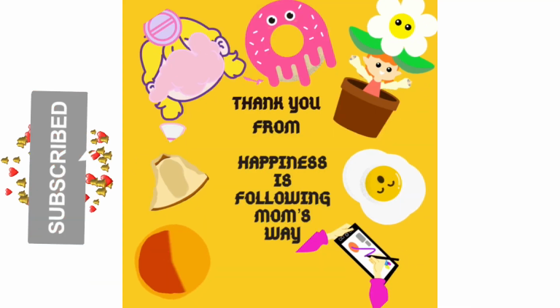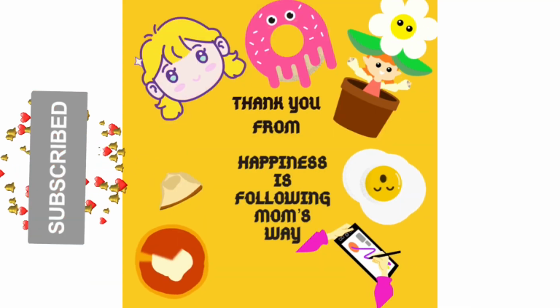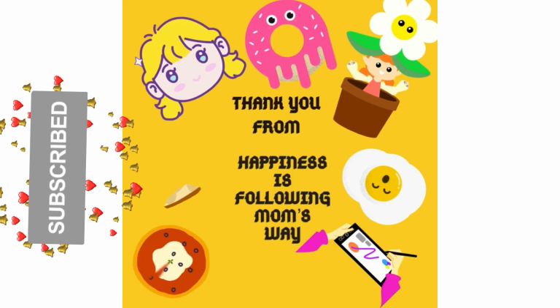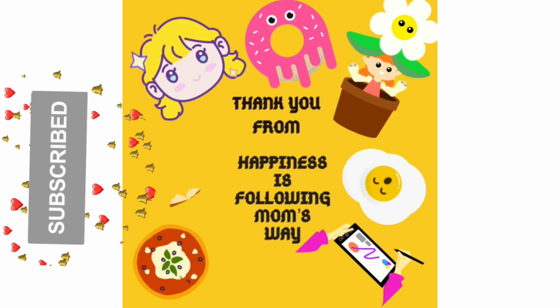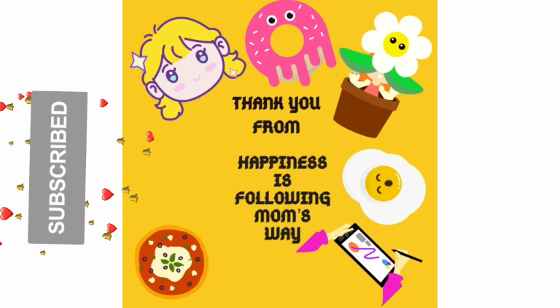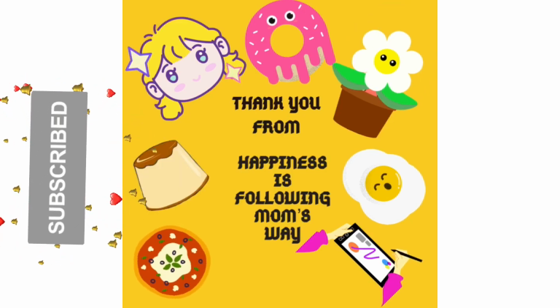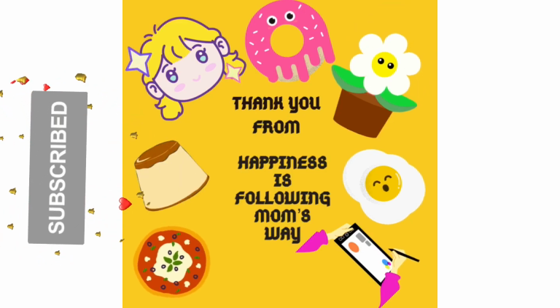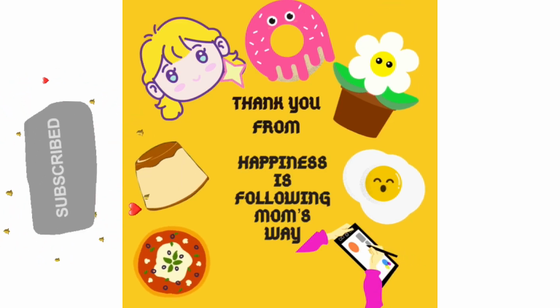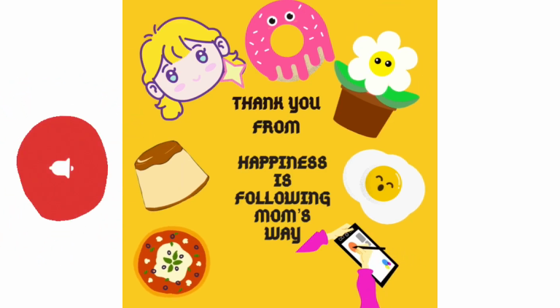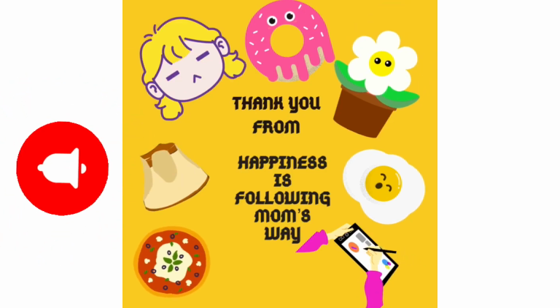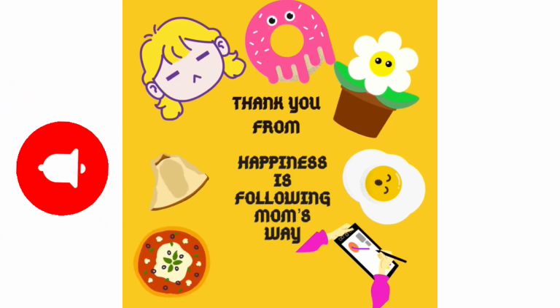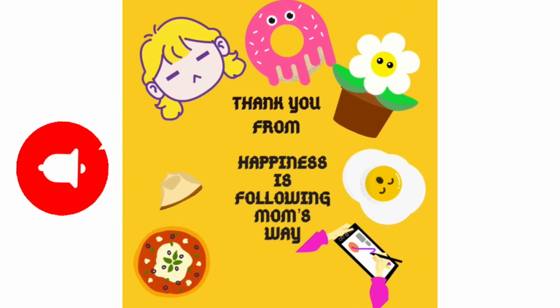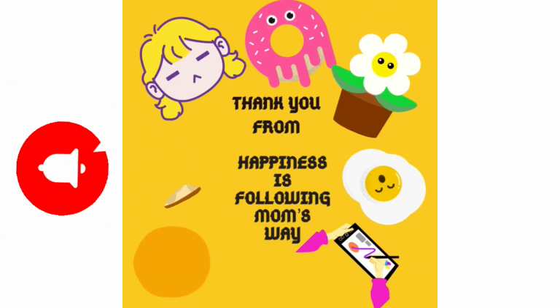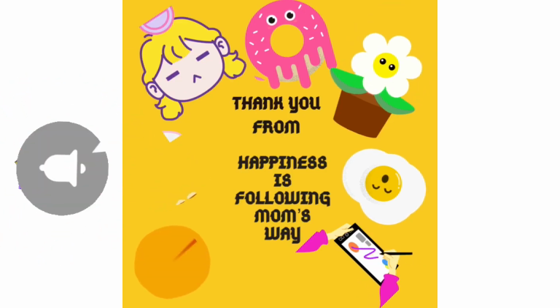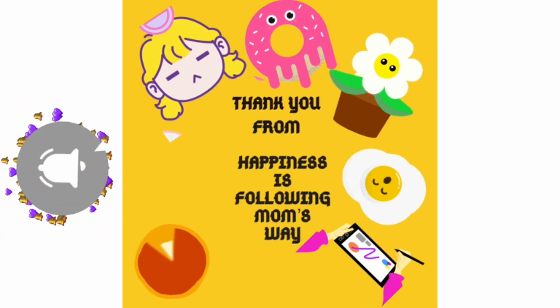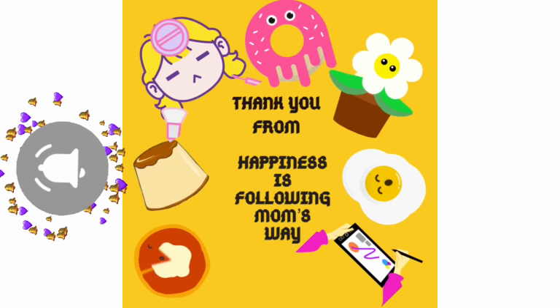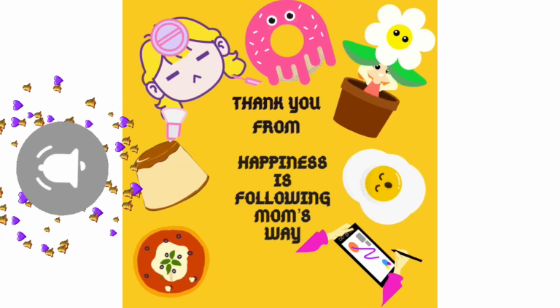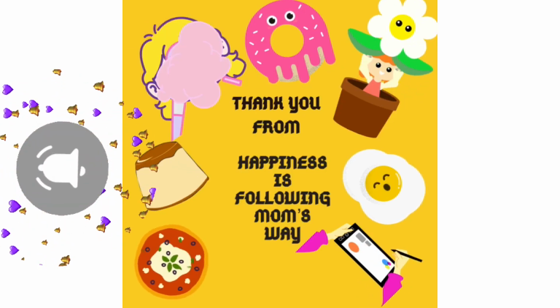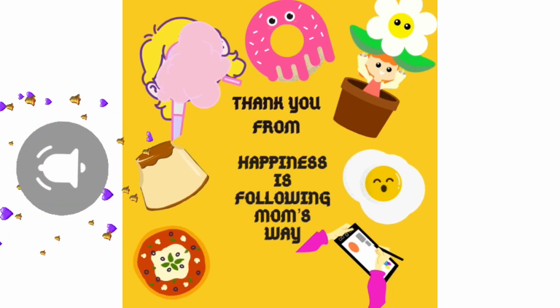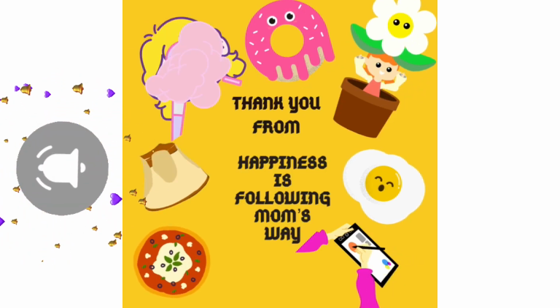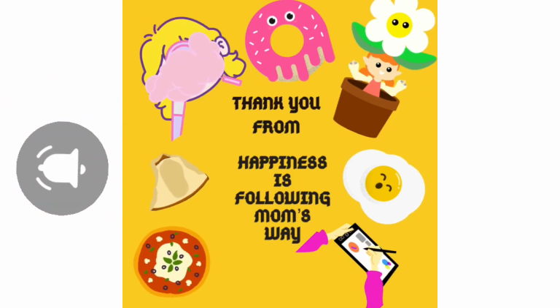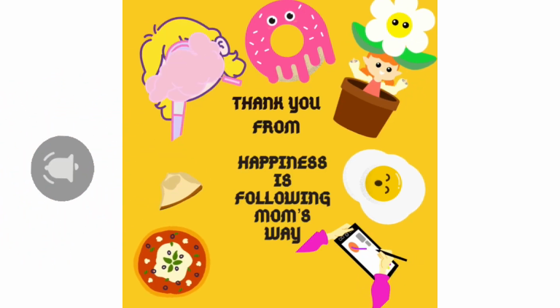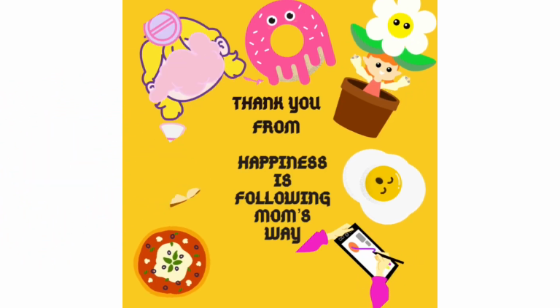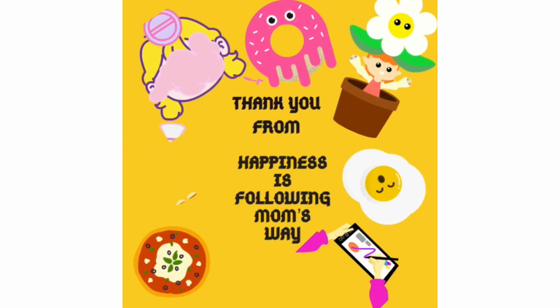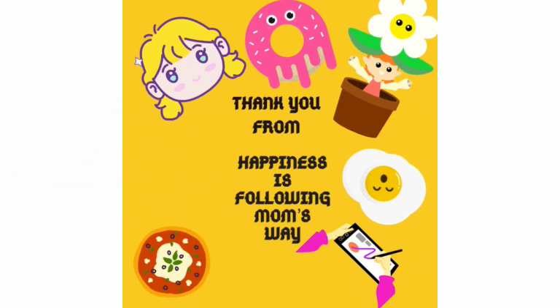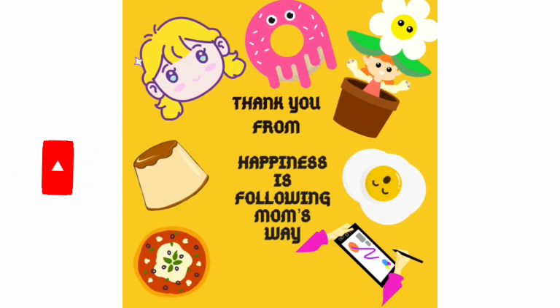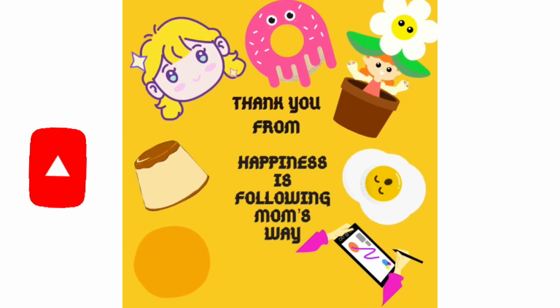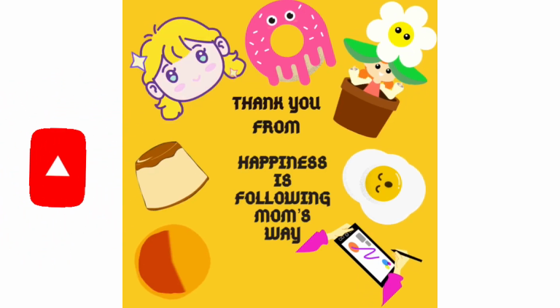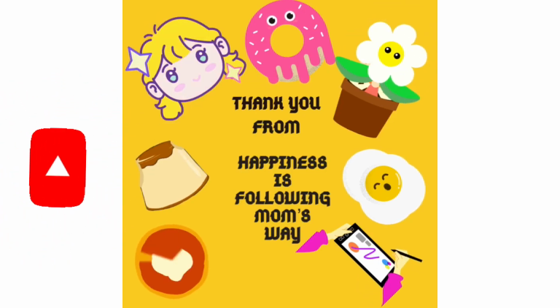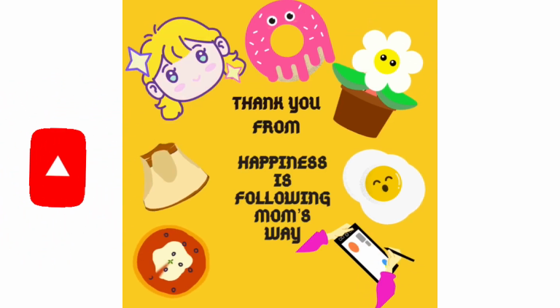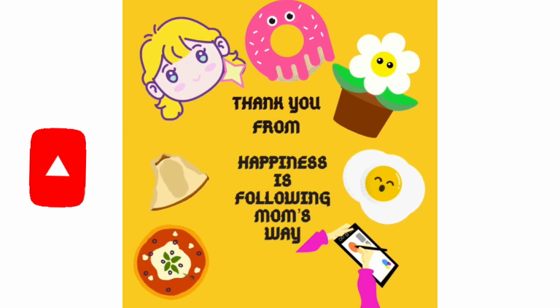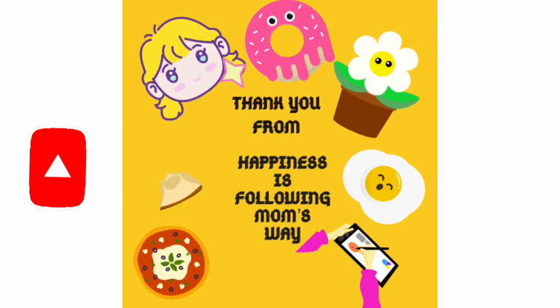If you want to subscribe to our channel, please like, subscribe and press the bell icon.